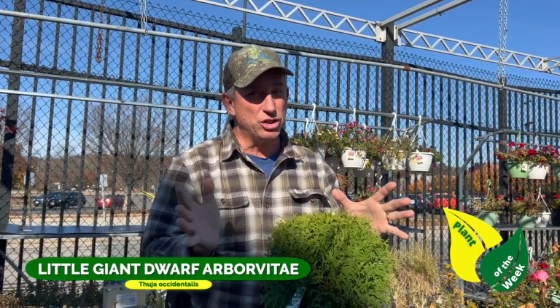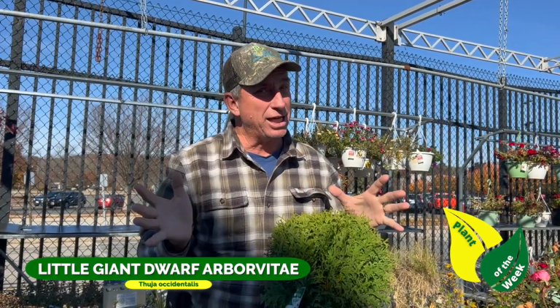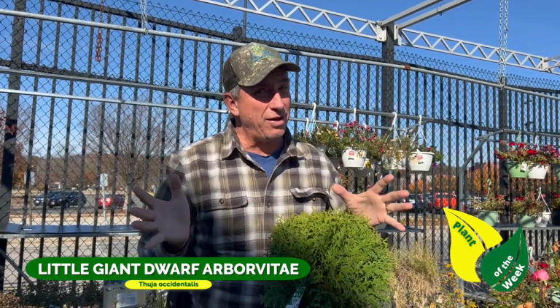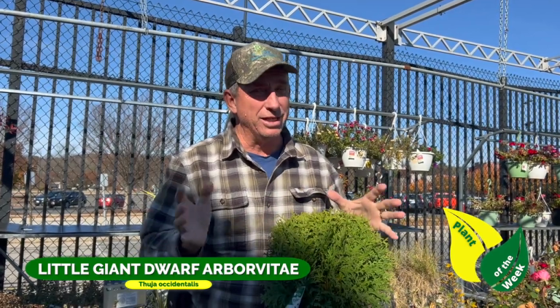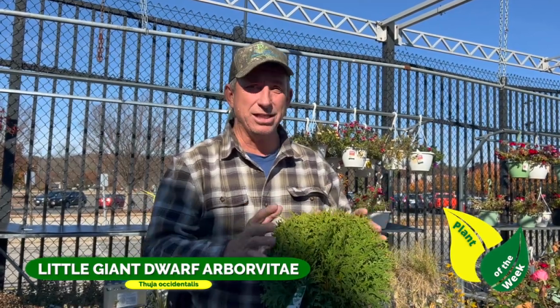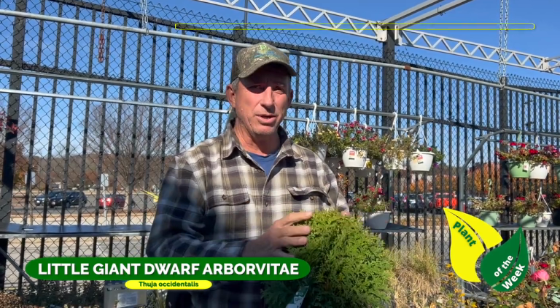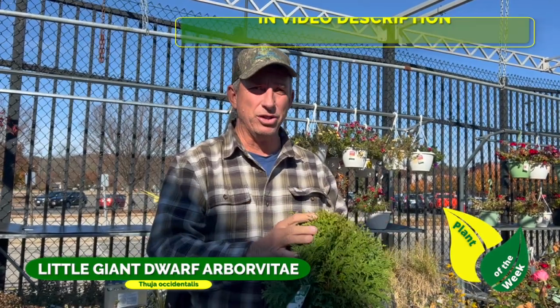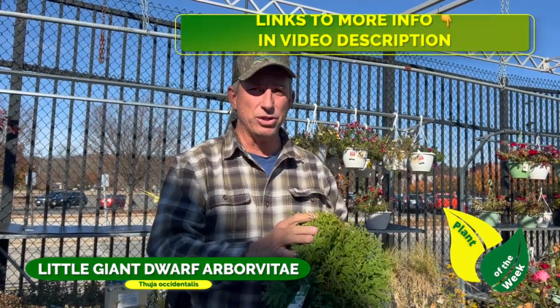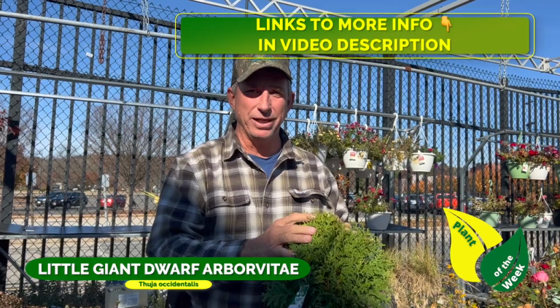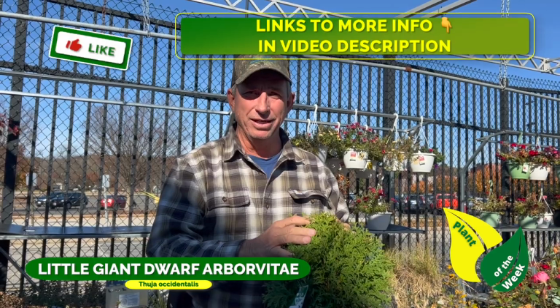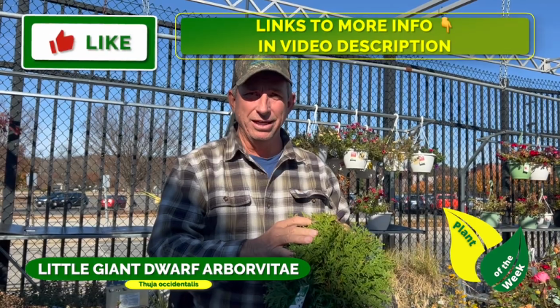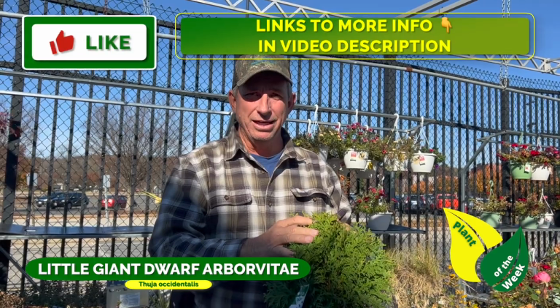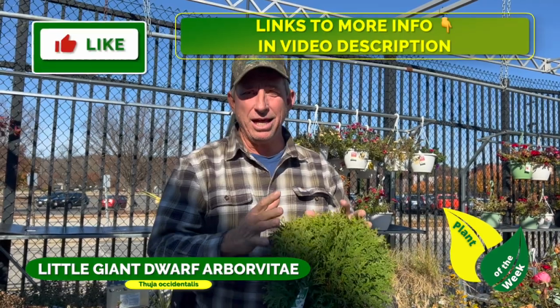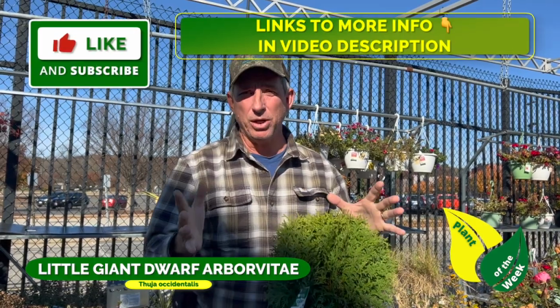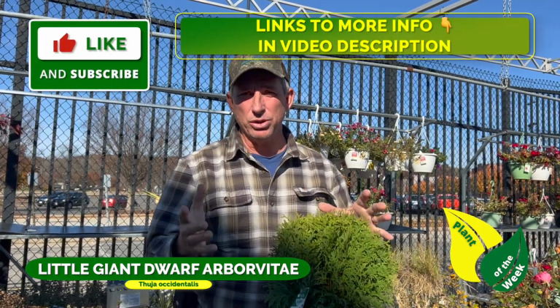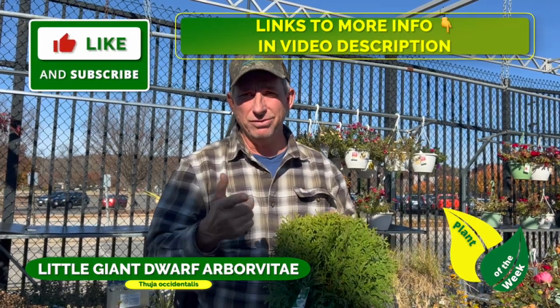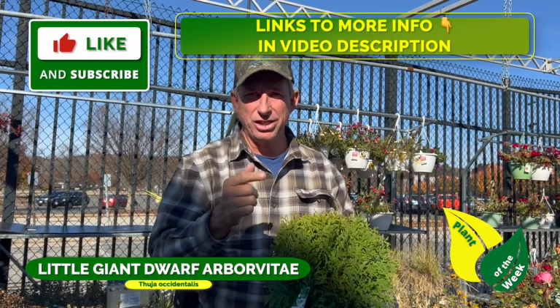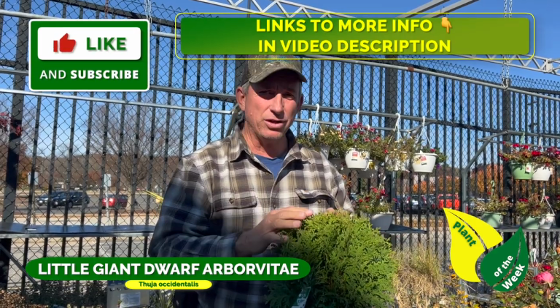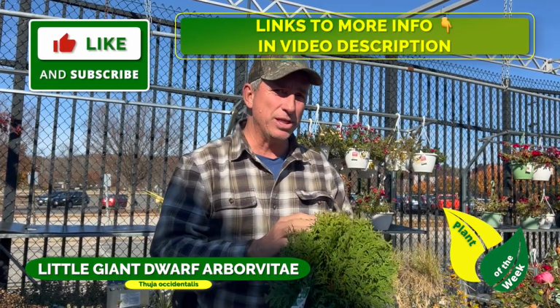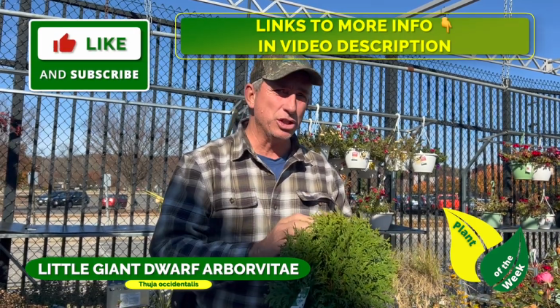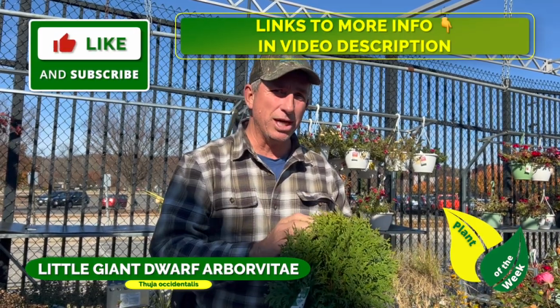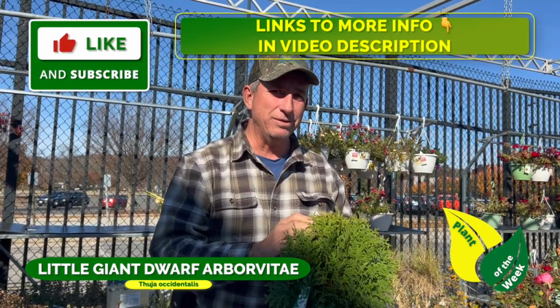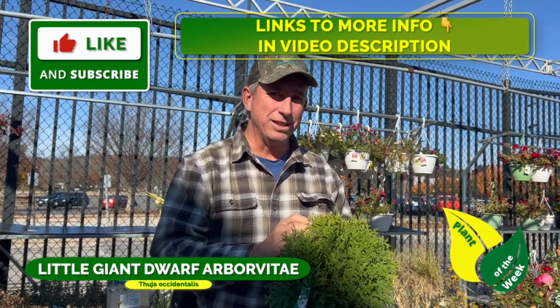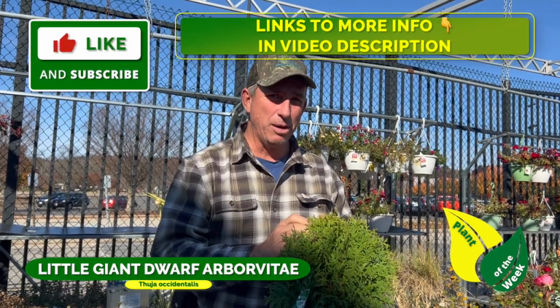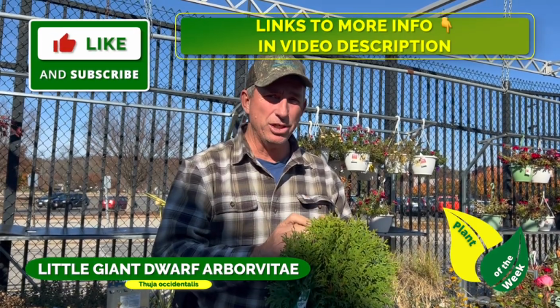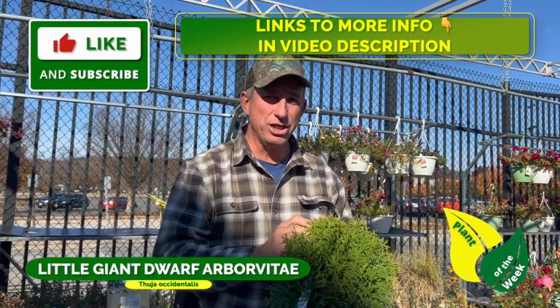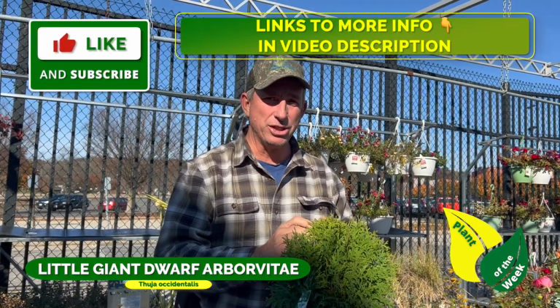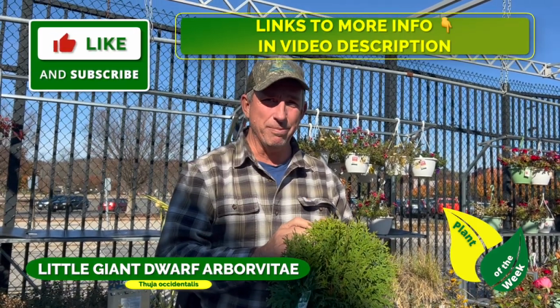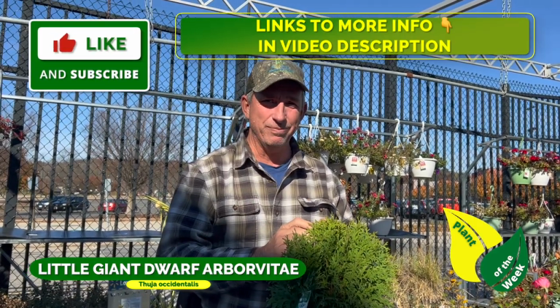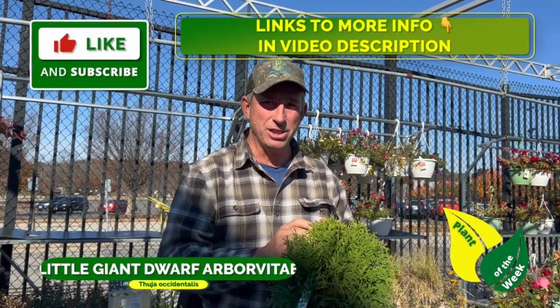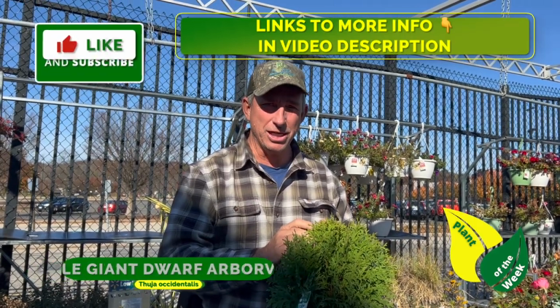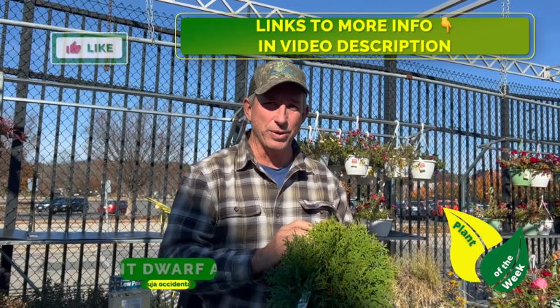Check it out next time you're at the nursery. Hey, I'm Coach — check out the rest of the channel, I appreciate your time. See you next week!